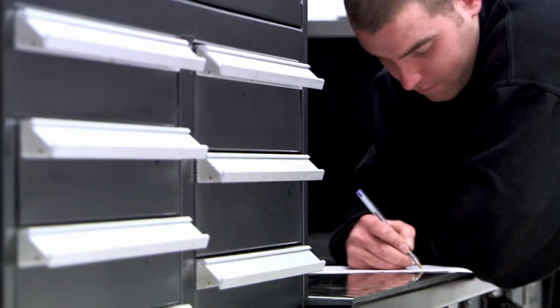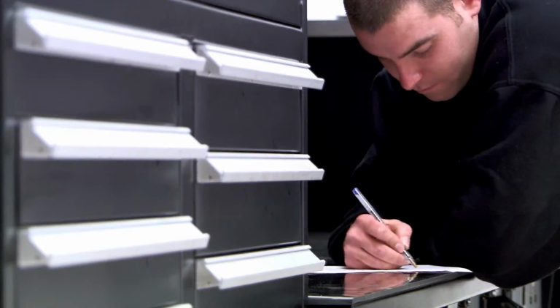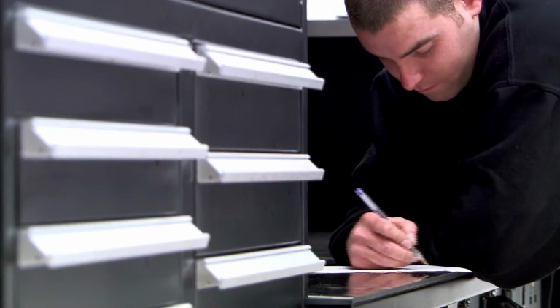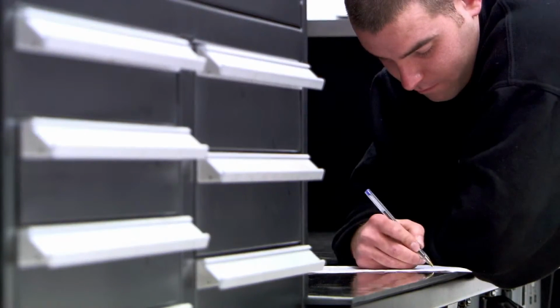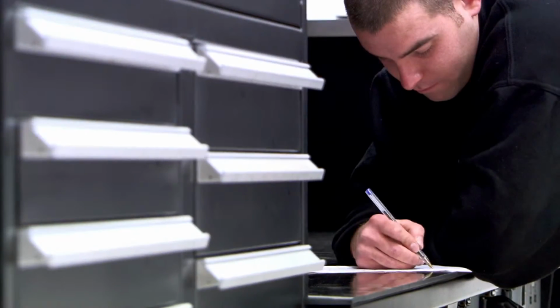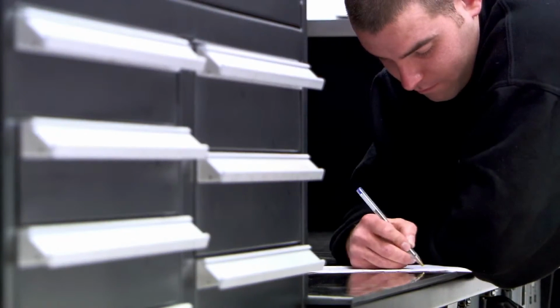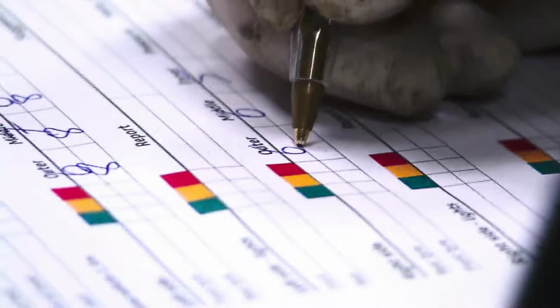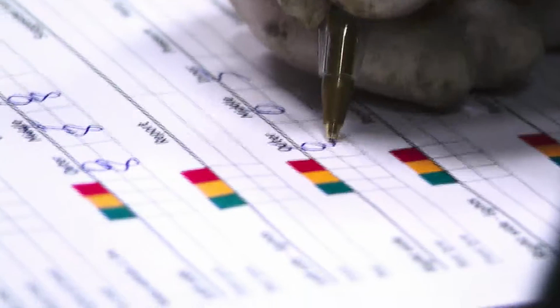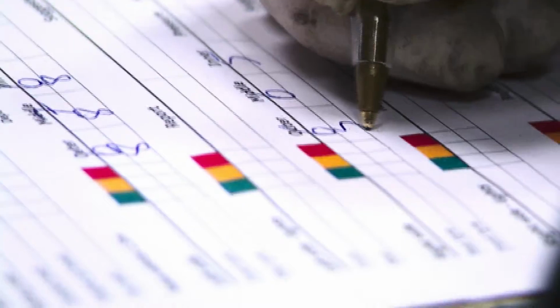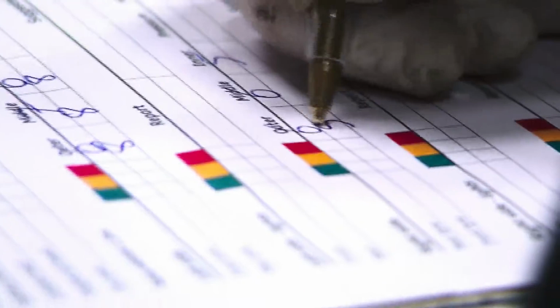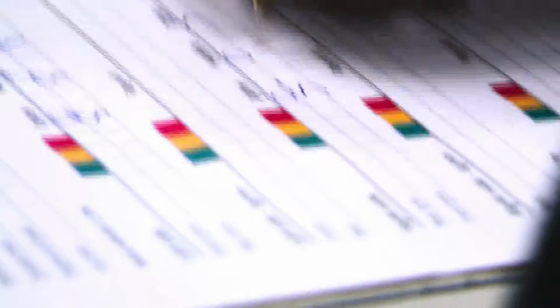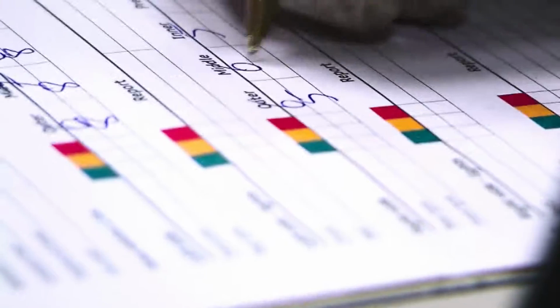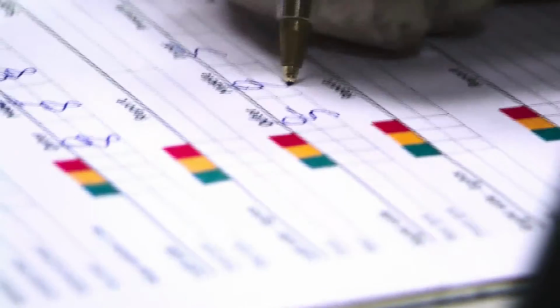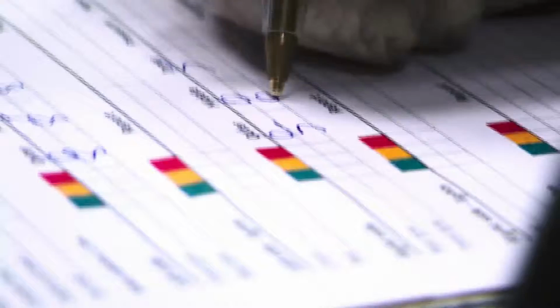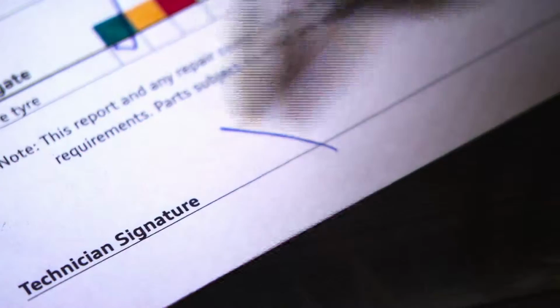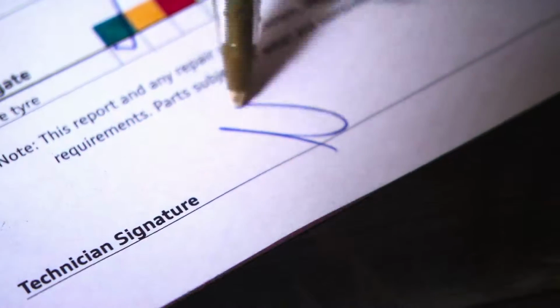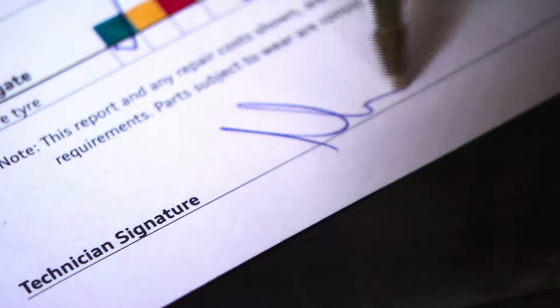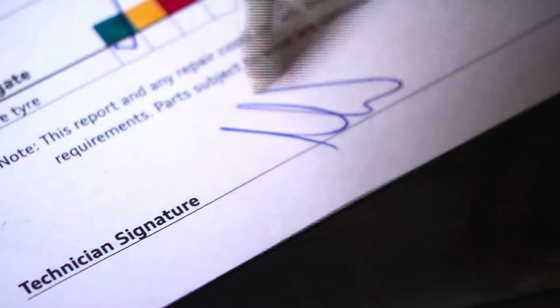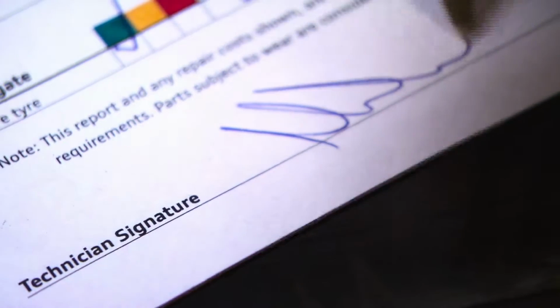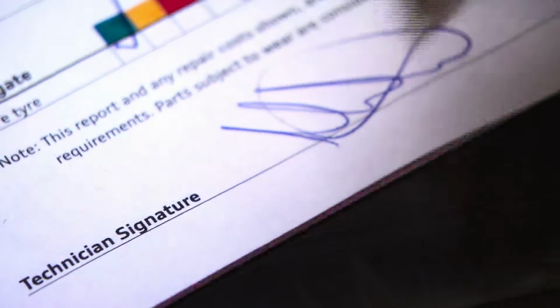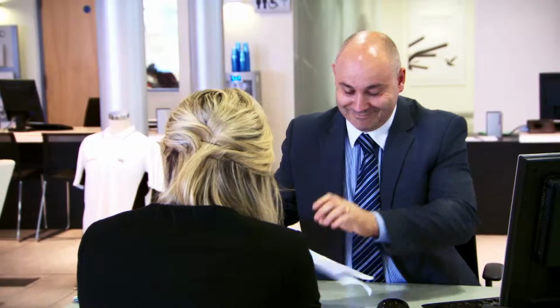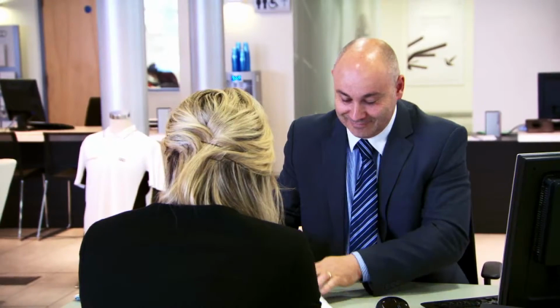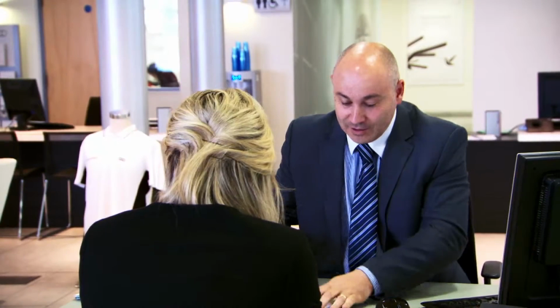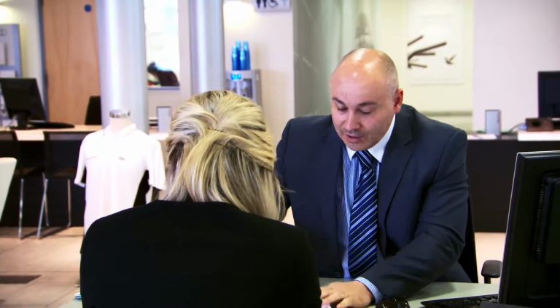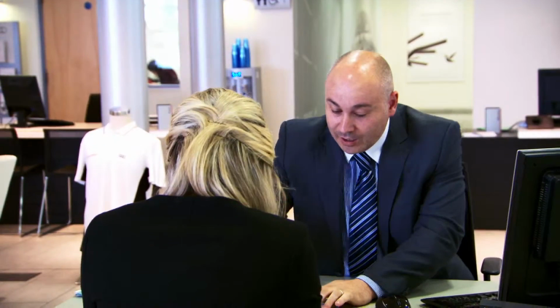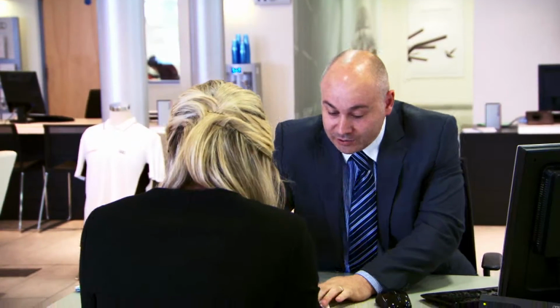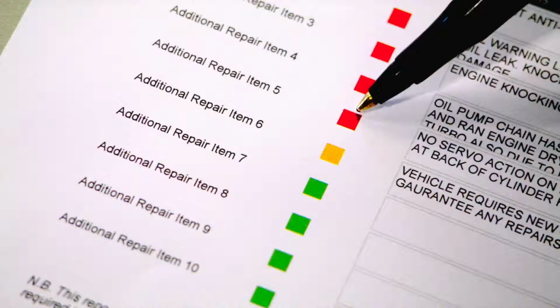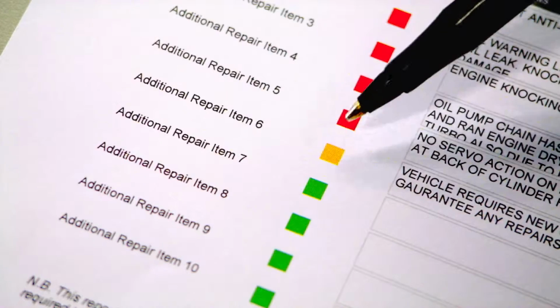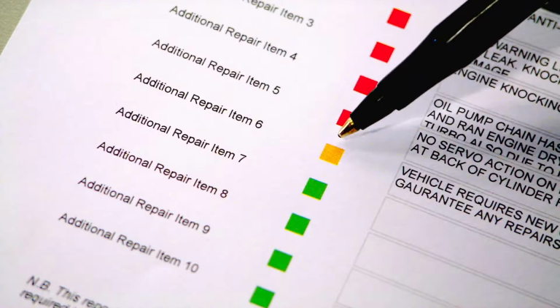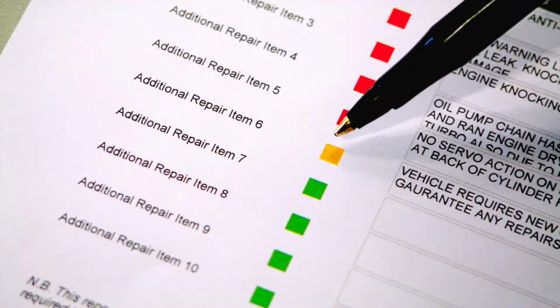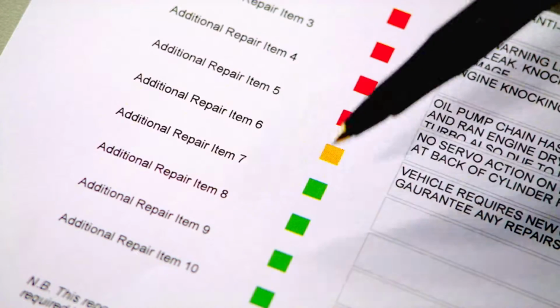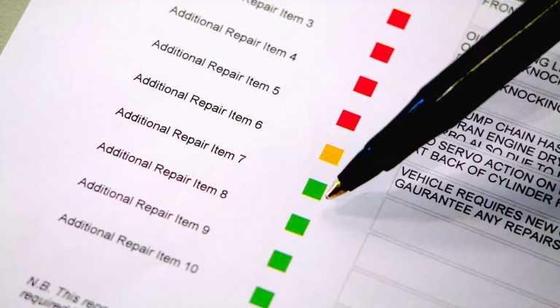Finally, we'll provide you with a written report of our findings, advising if anything needs replacing immediately or will need to be checked again in the near future.